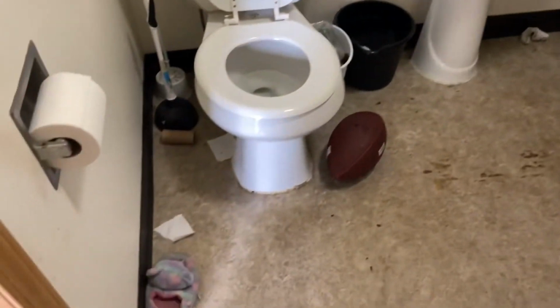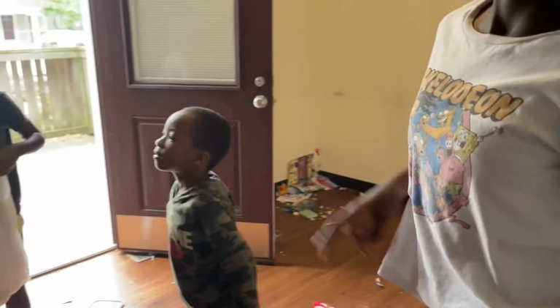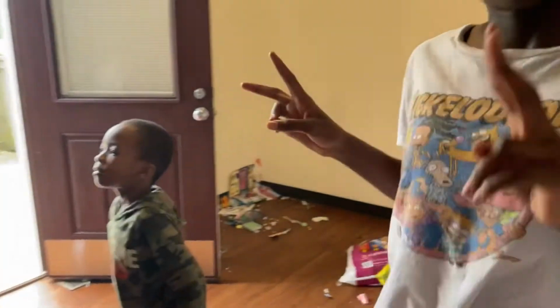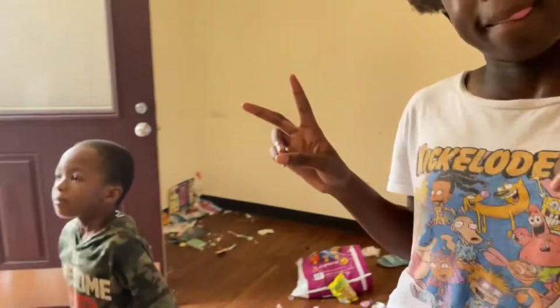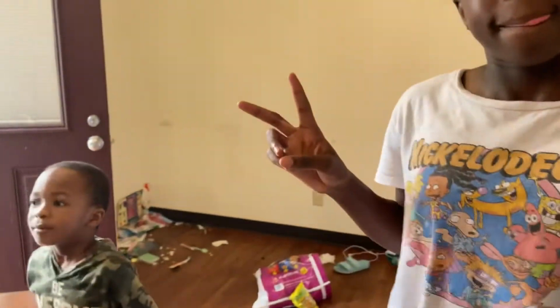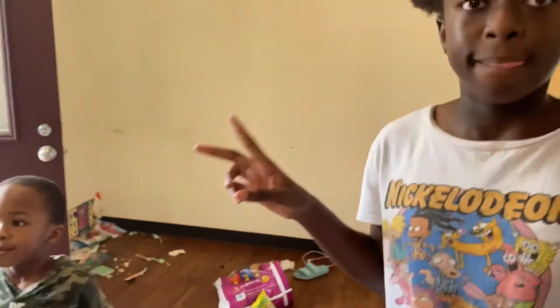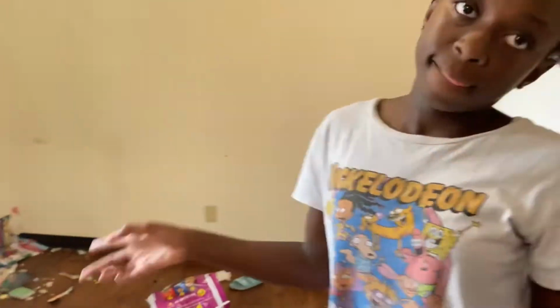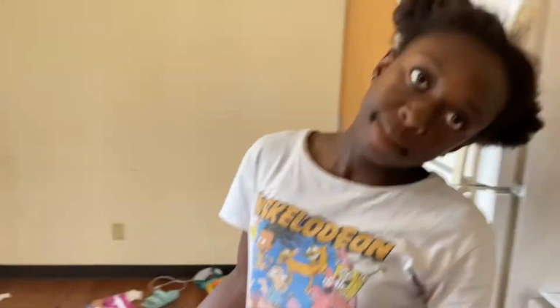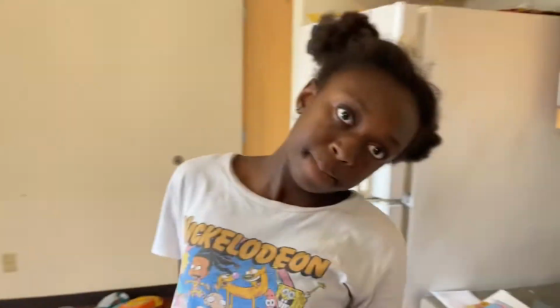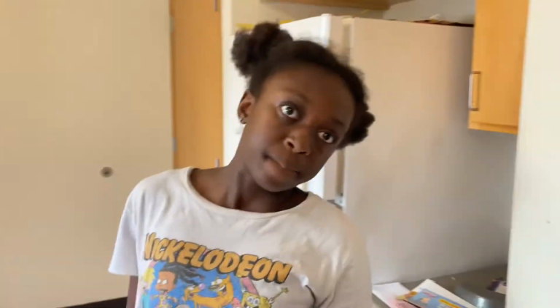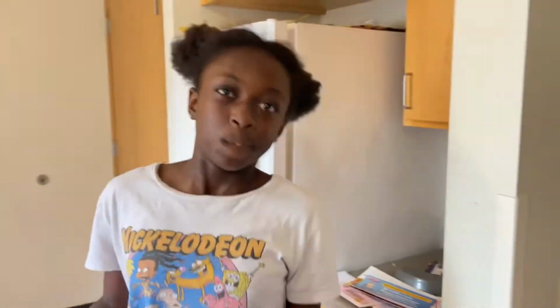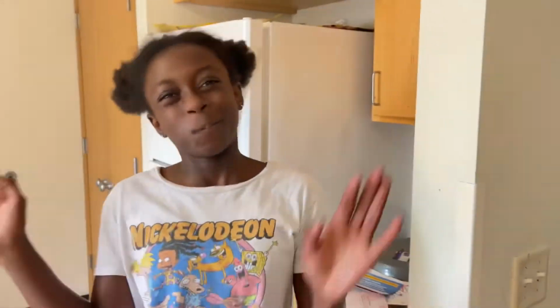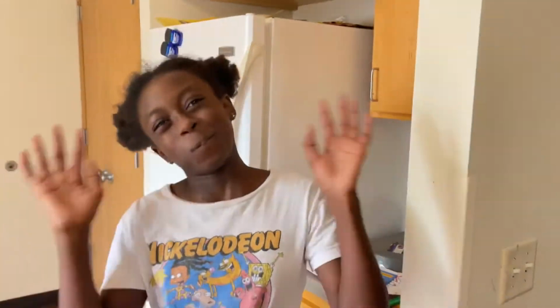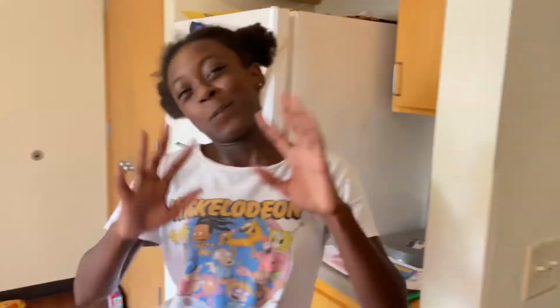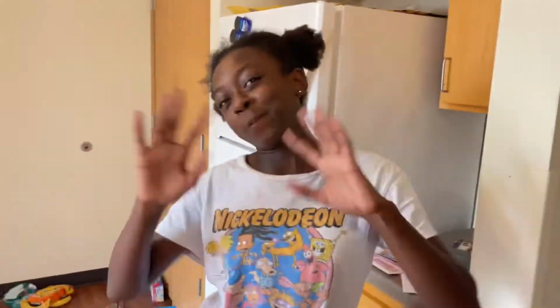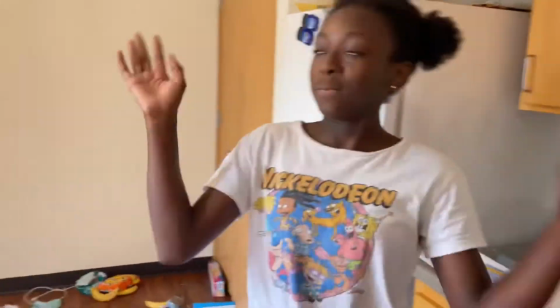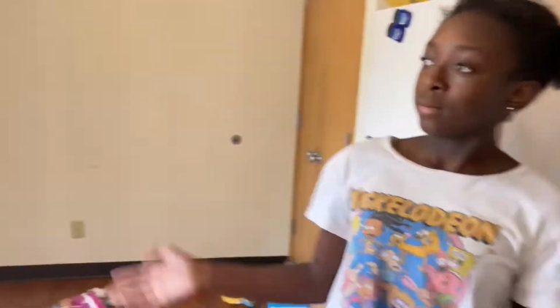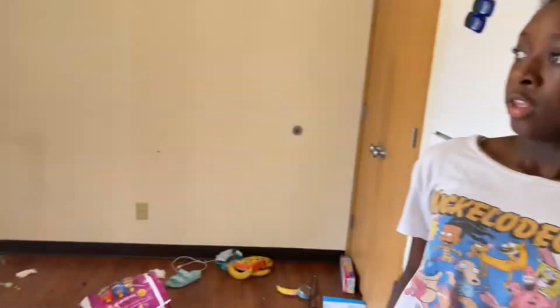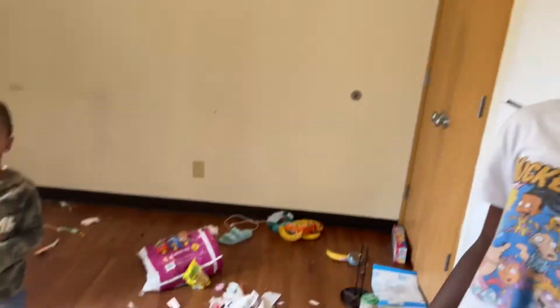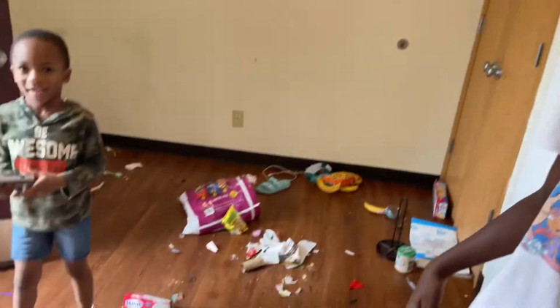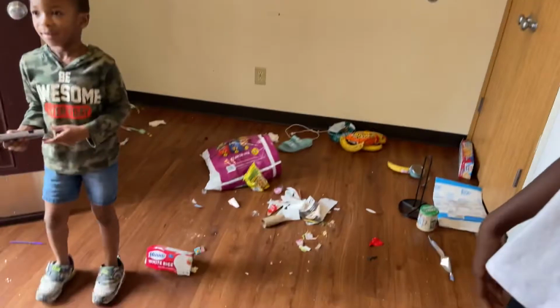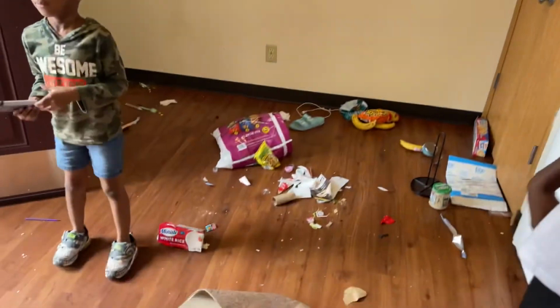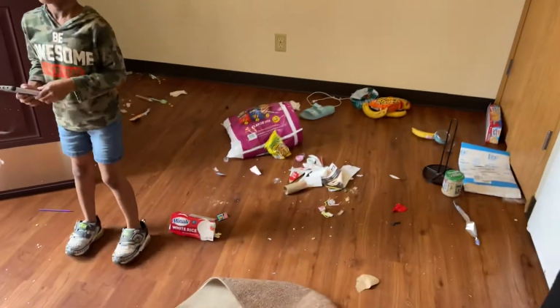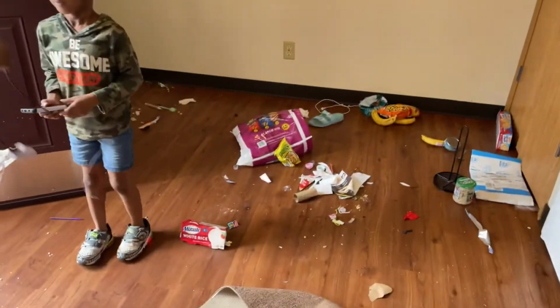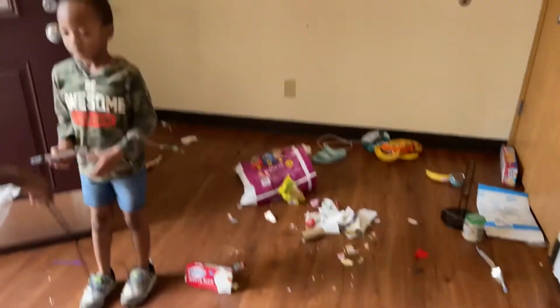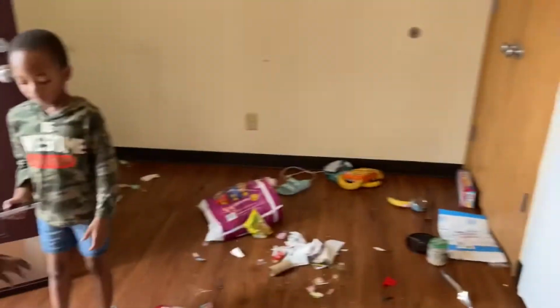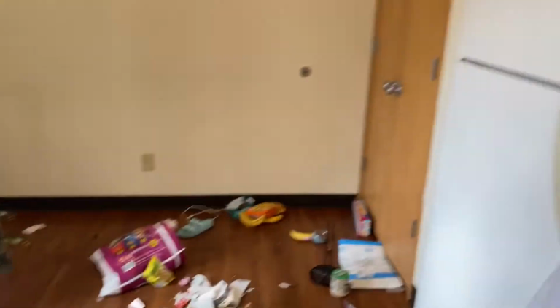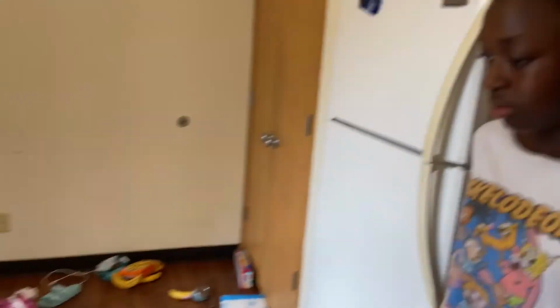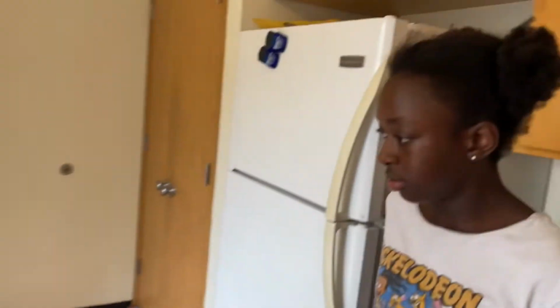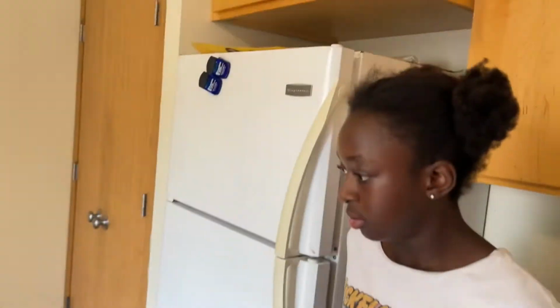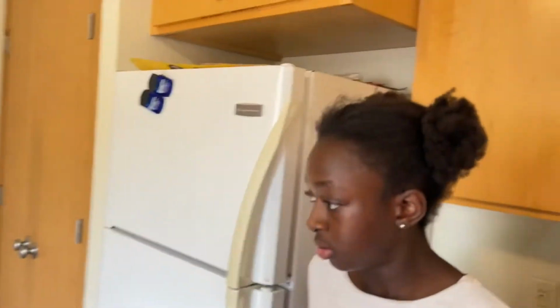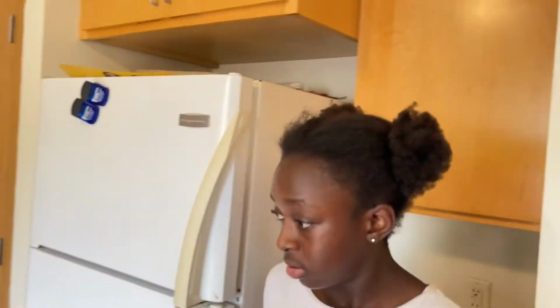Last but not least, the kitchen. There's Ariana. We've got a mess to clean up.